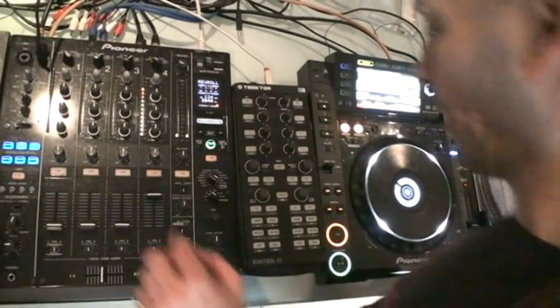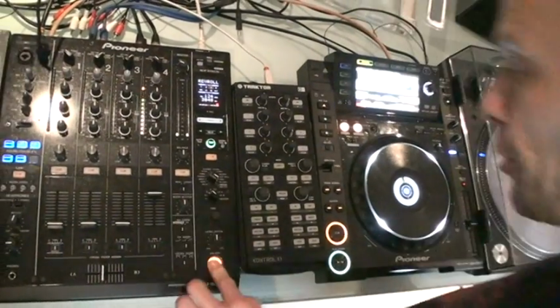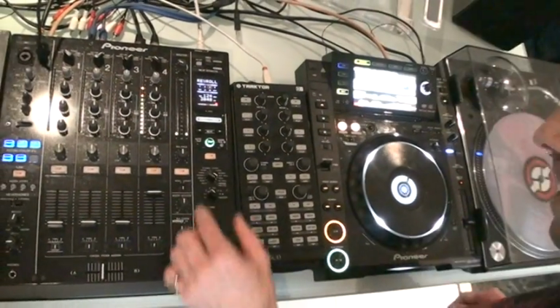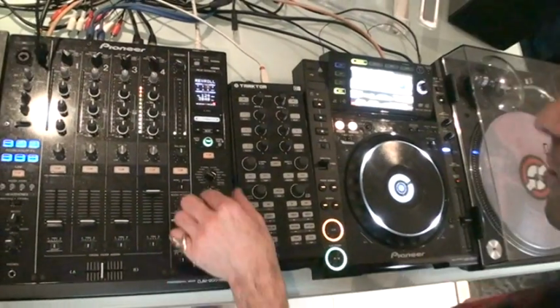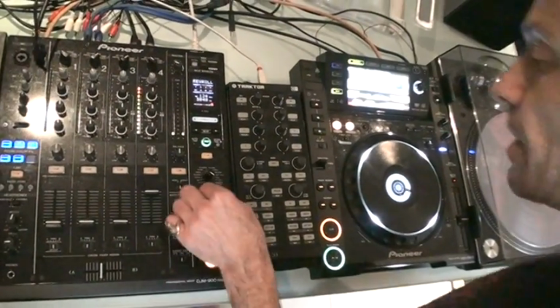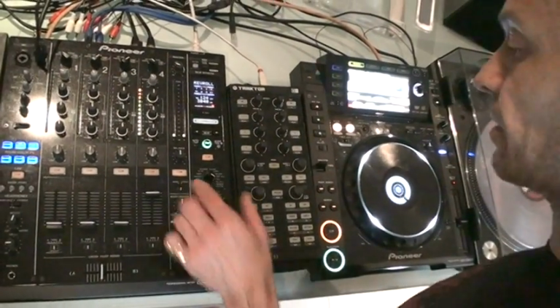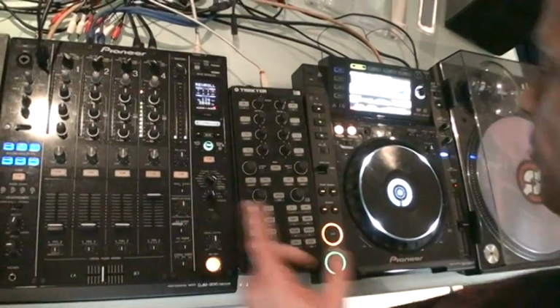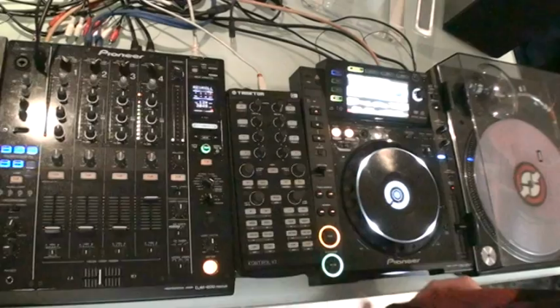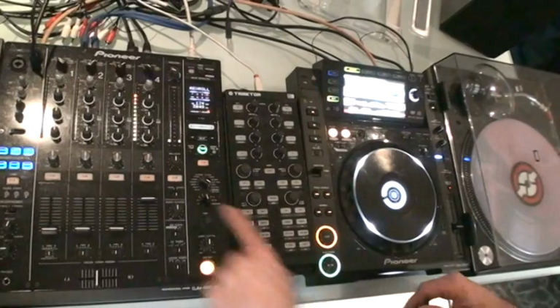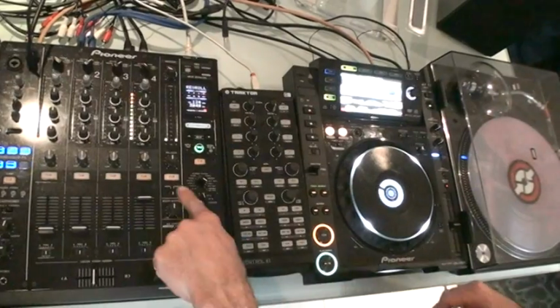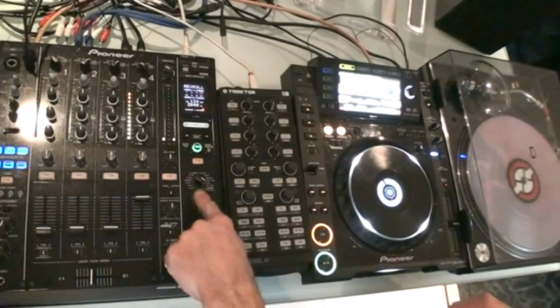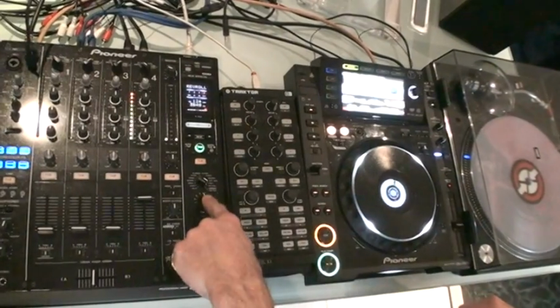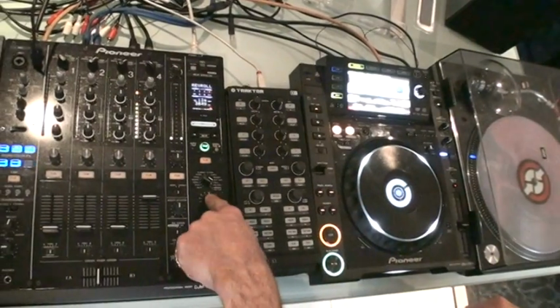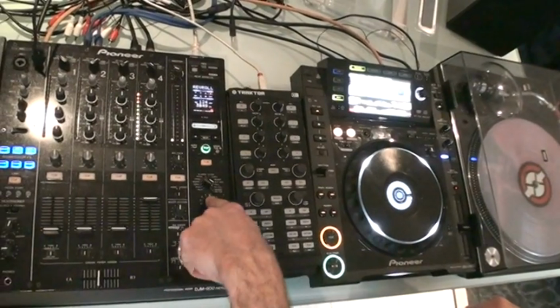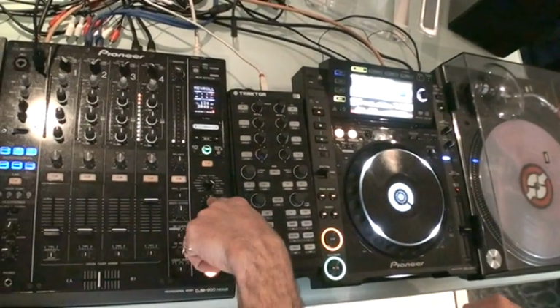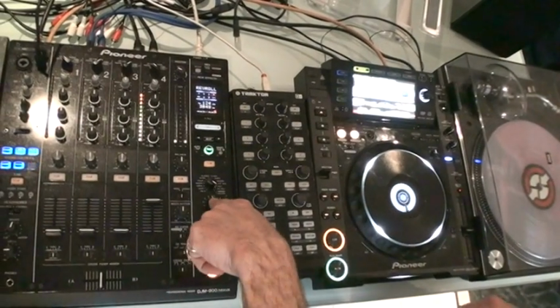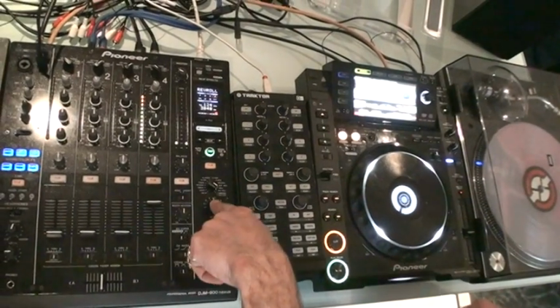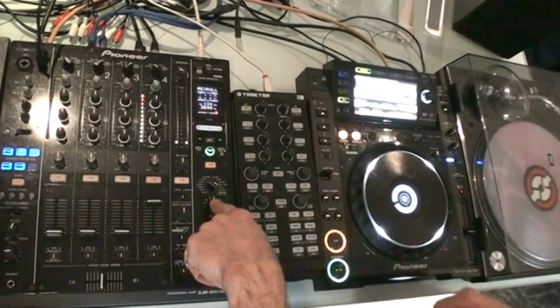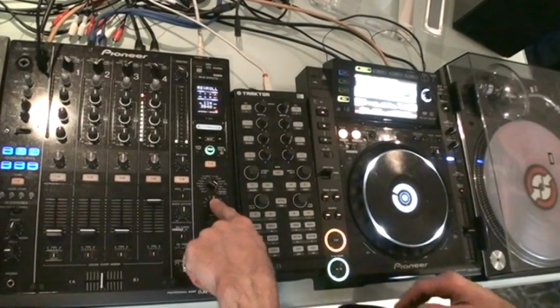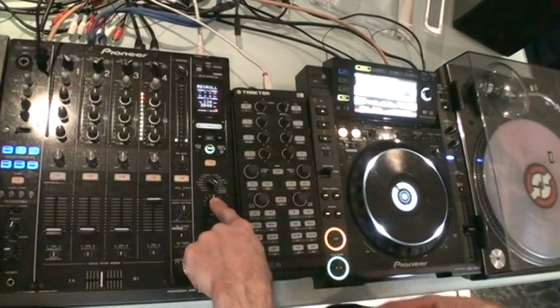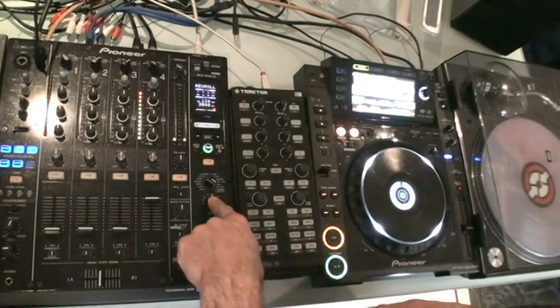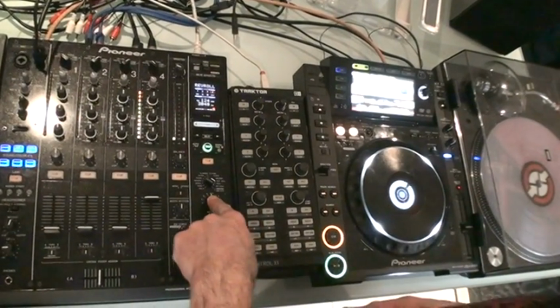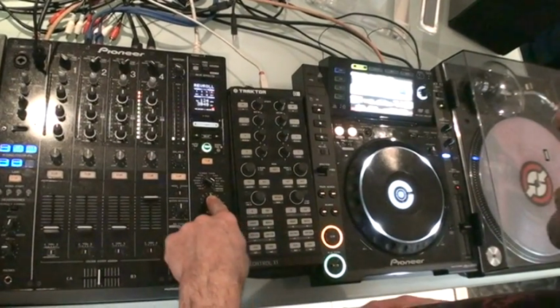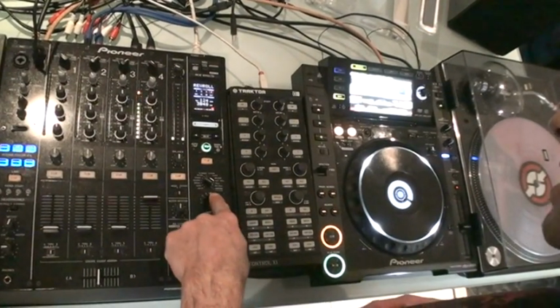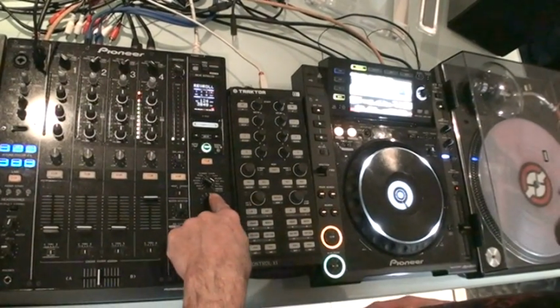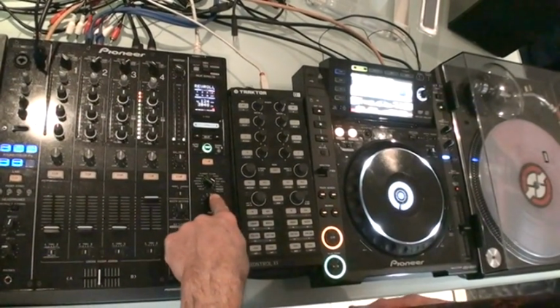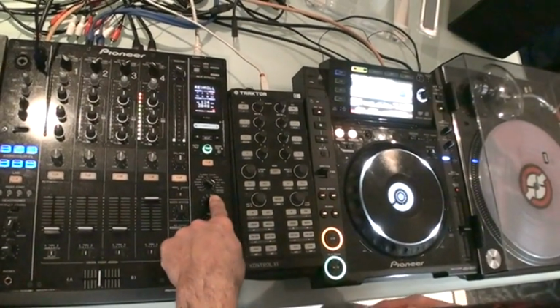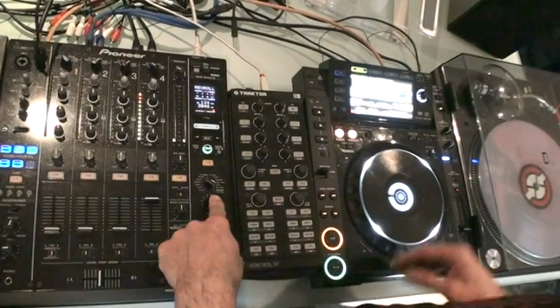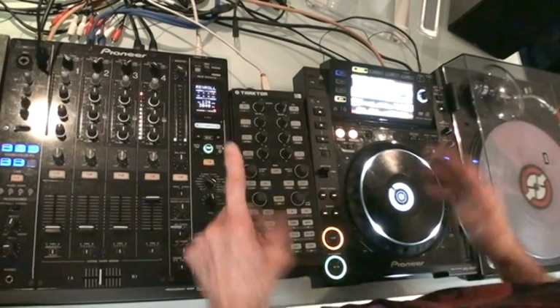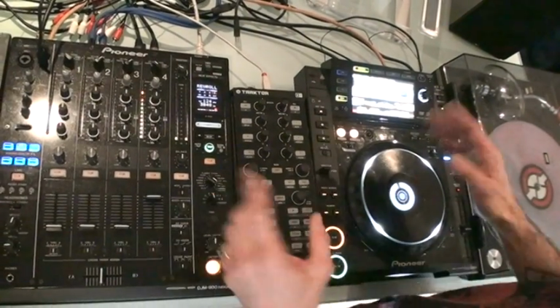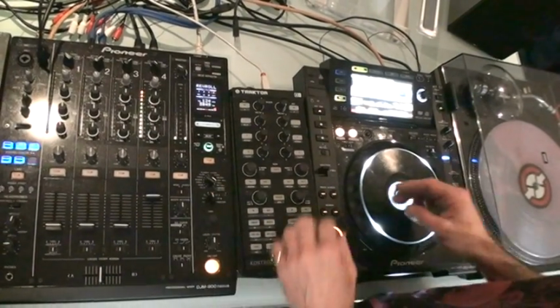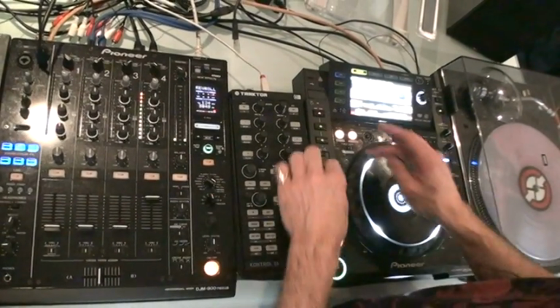We're on 3 — sorry, it goes to 4. Sorry, I hadn't set the right selector here, so we'll do that again.